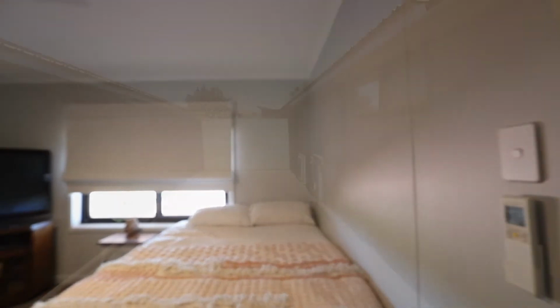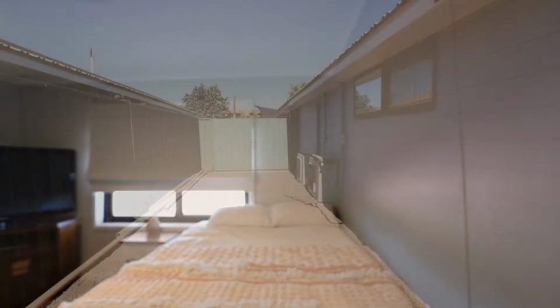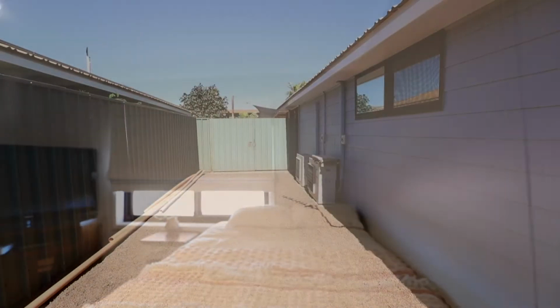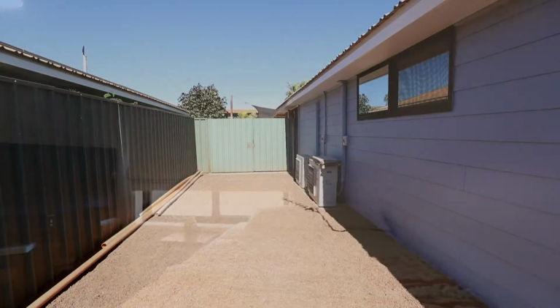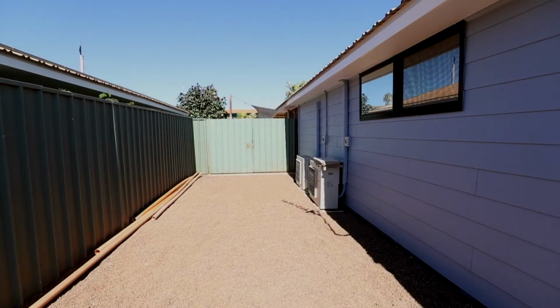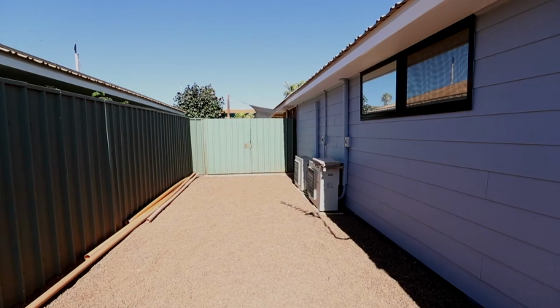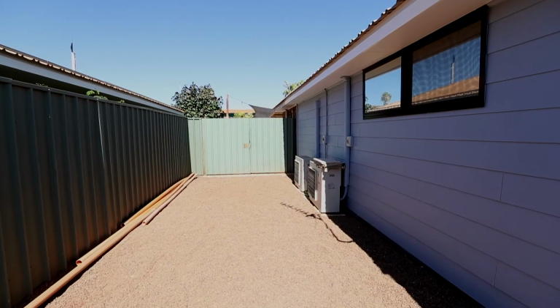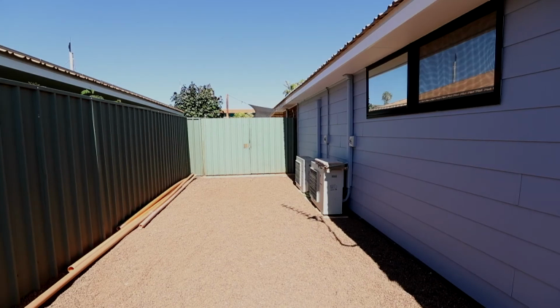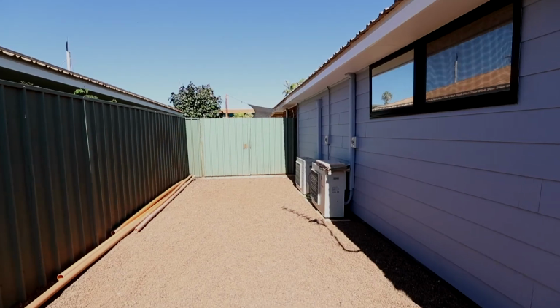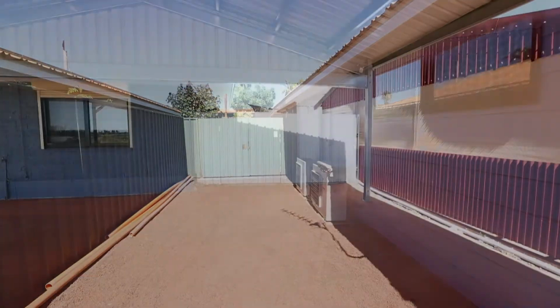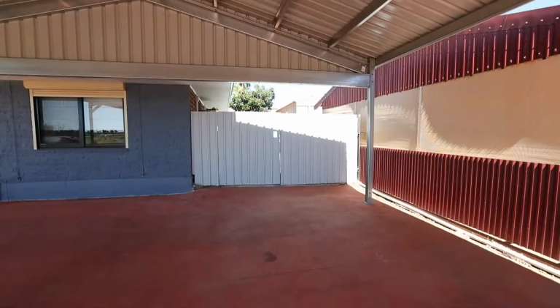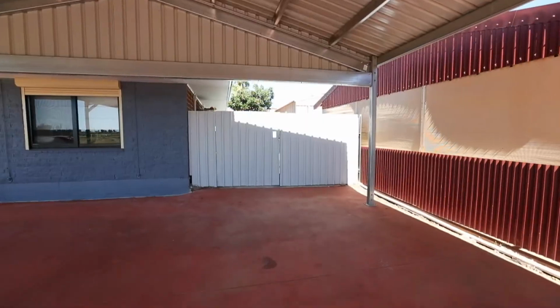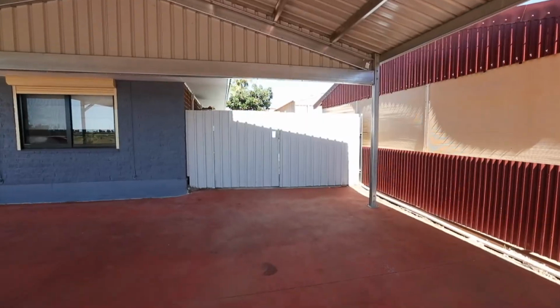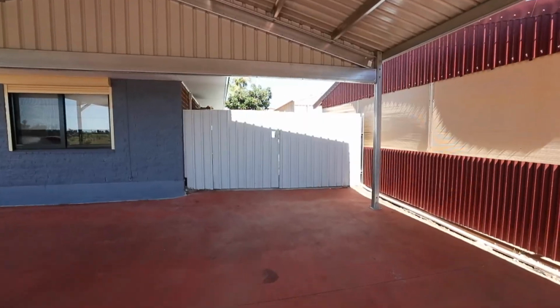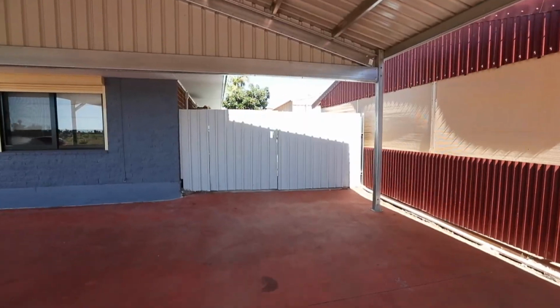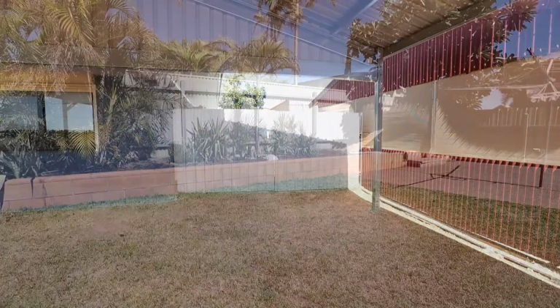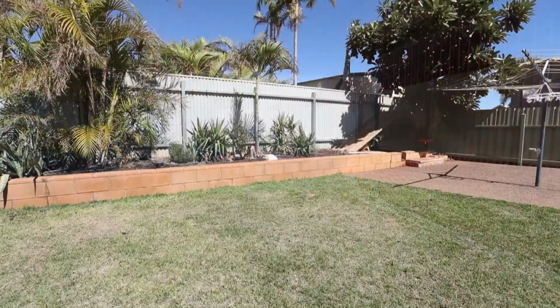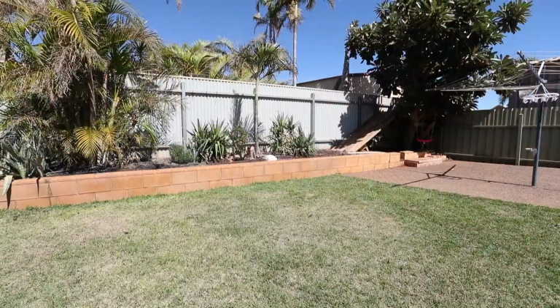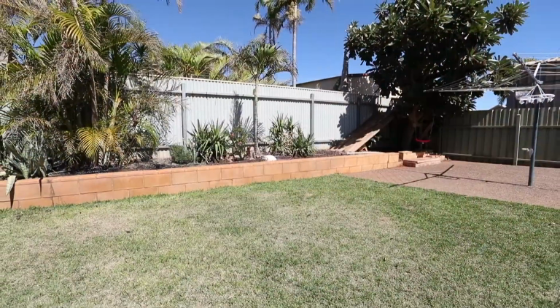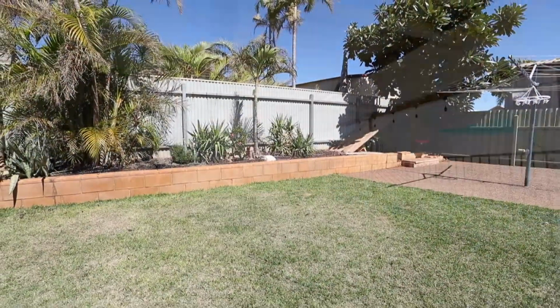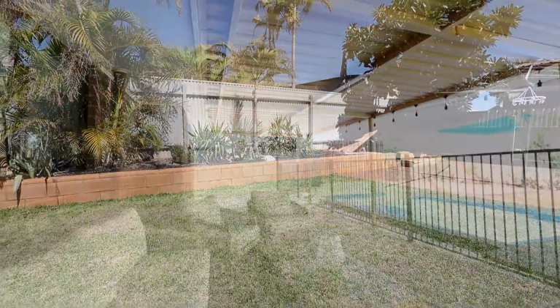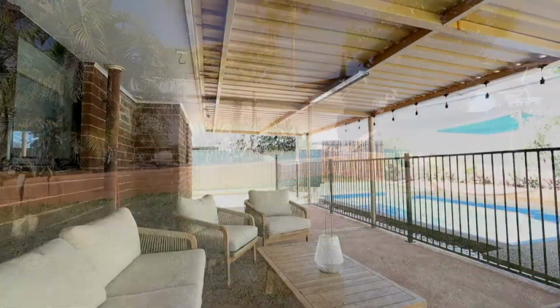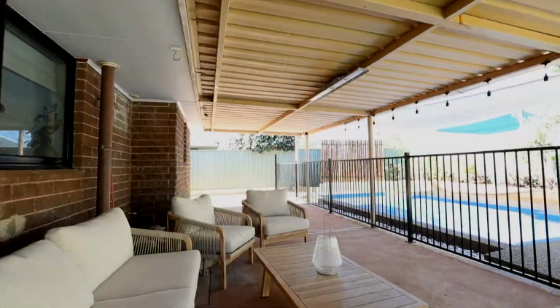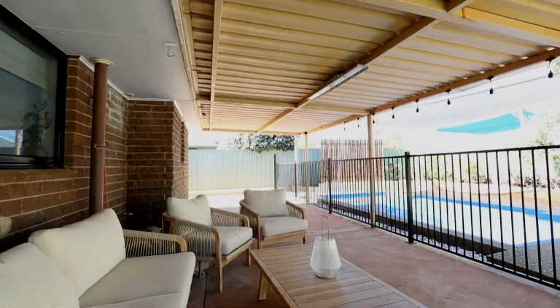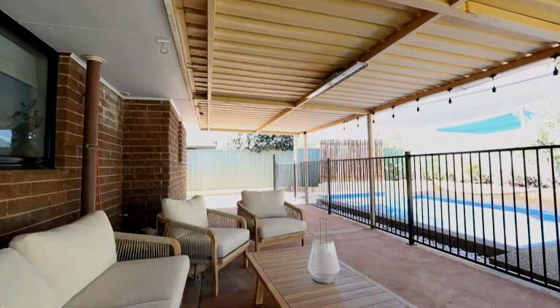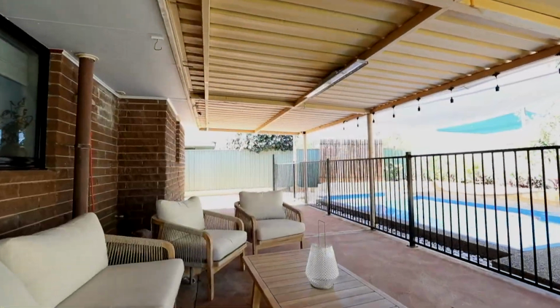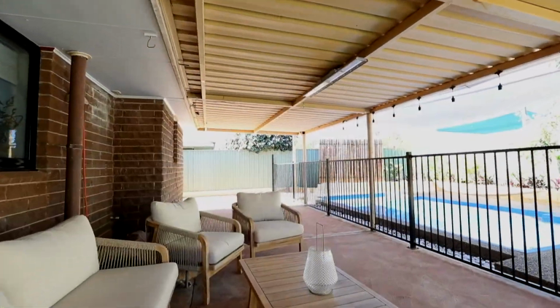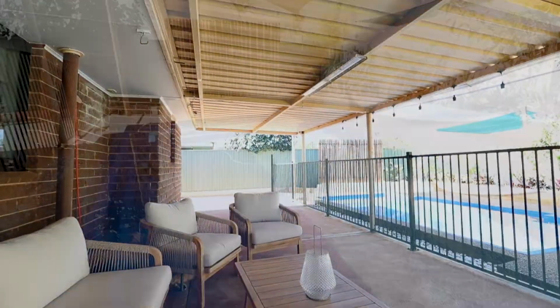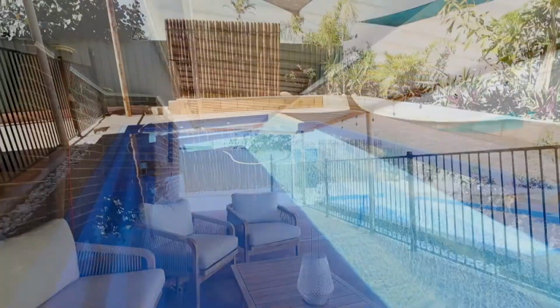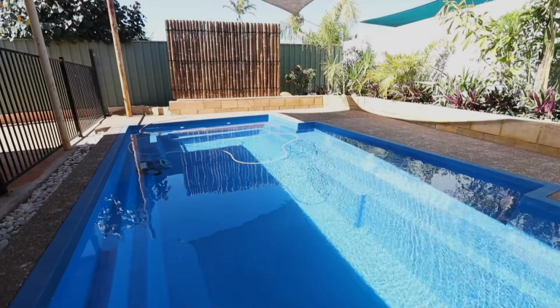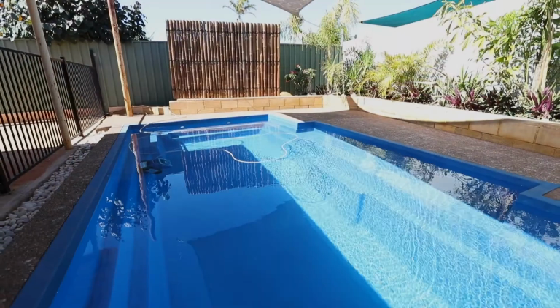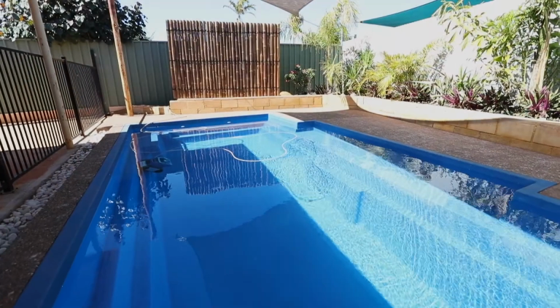The outside of the home is complete with dual side access, established gardens and lawn, and an enclosed pool area — ideal for those hot summer months.